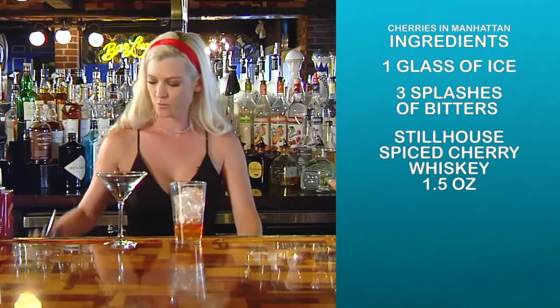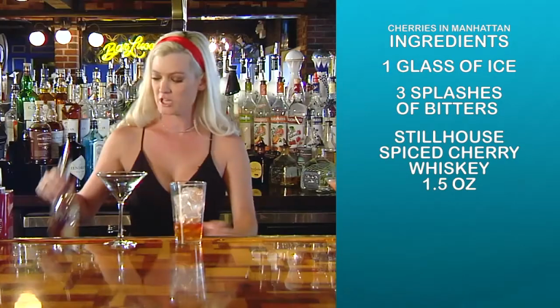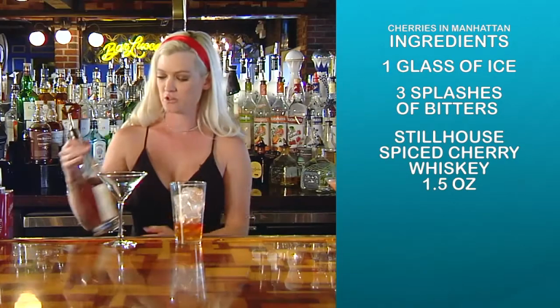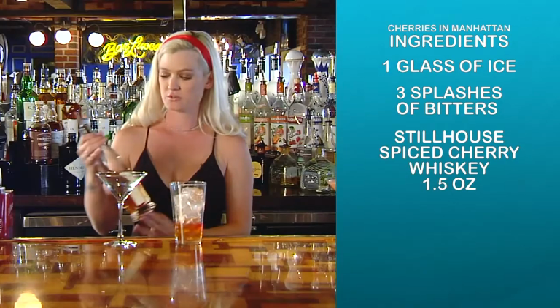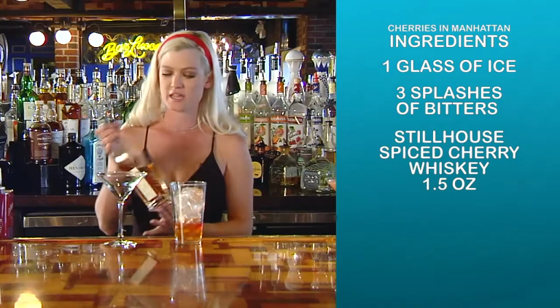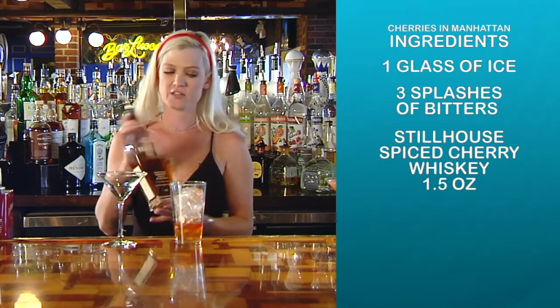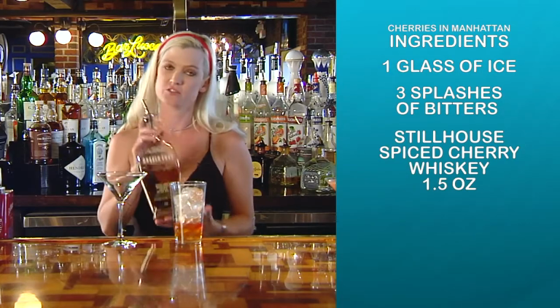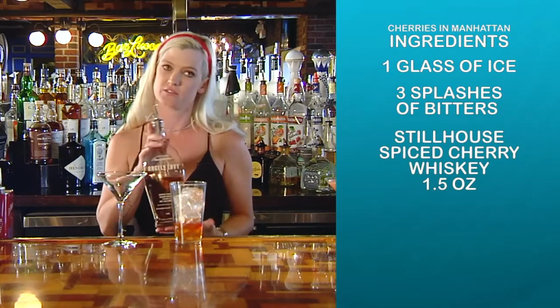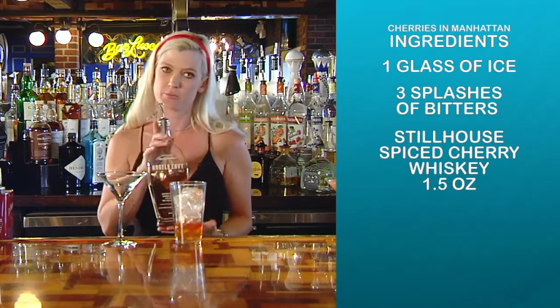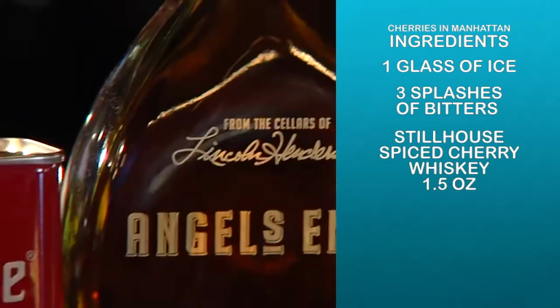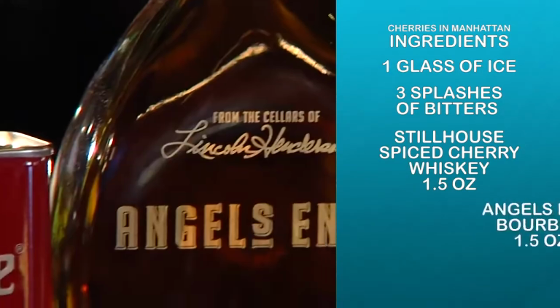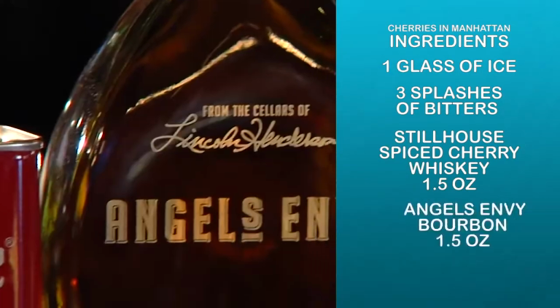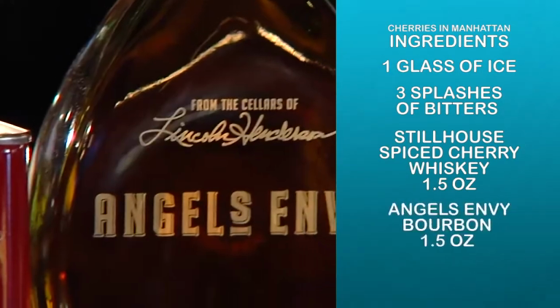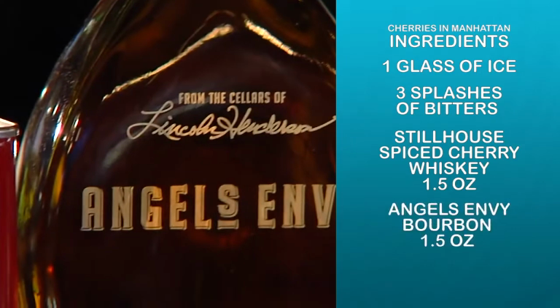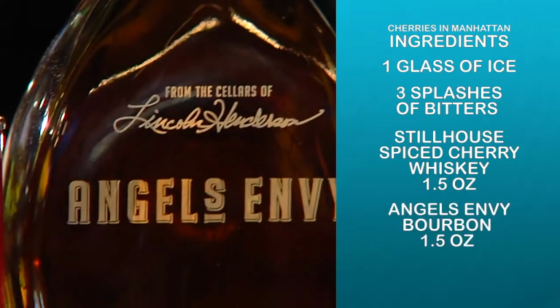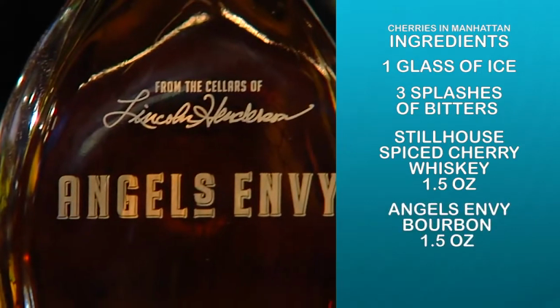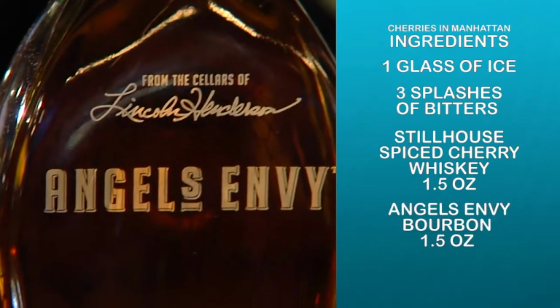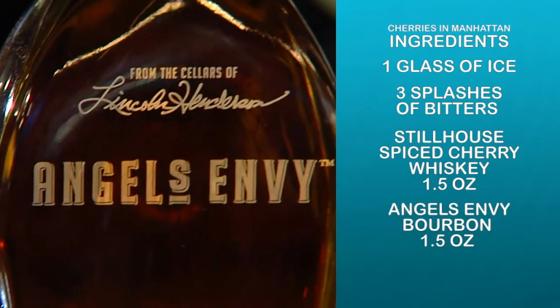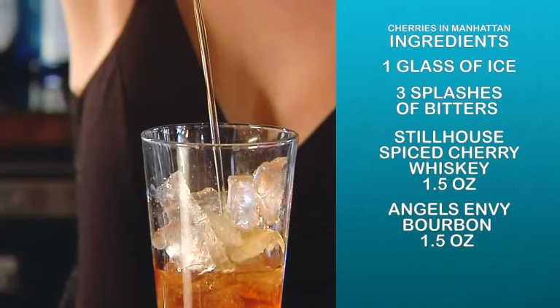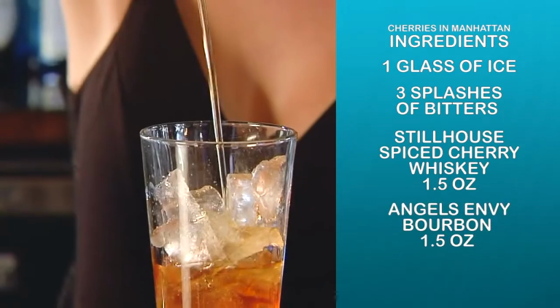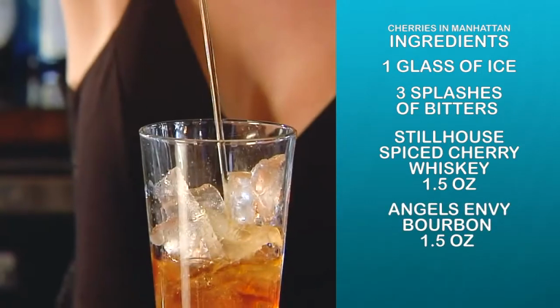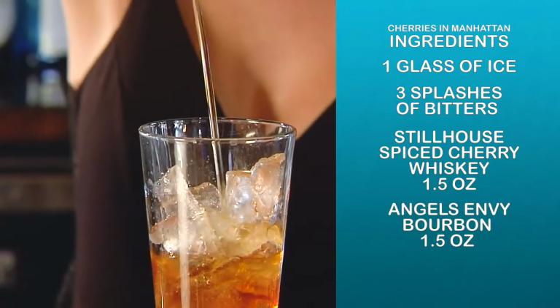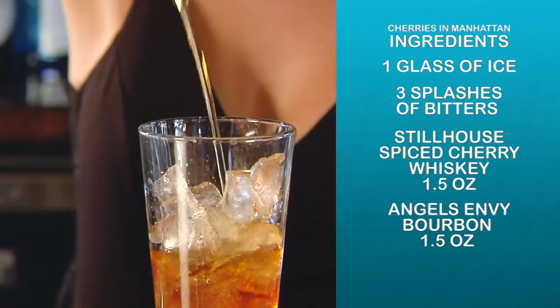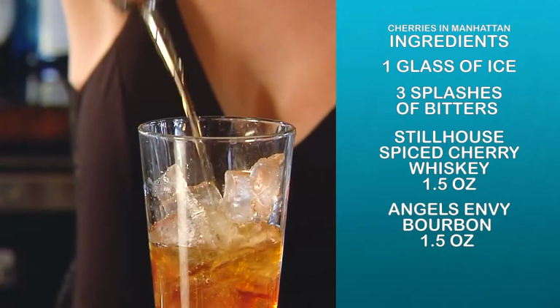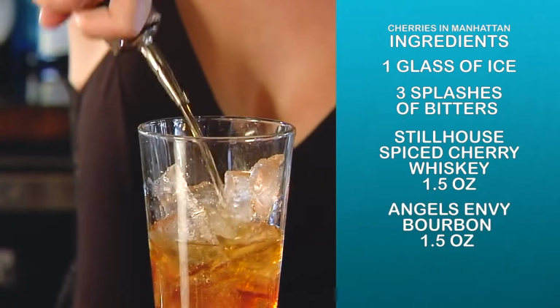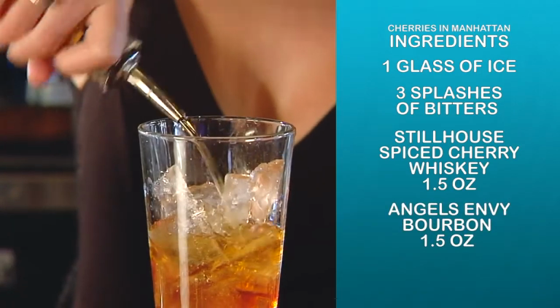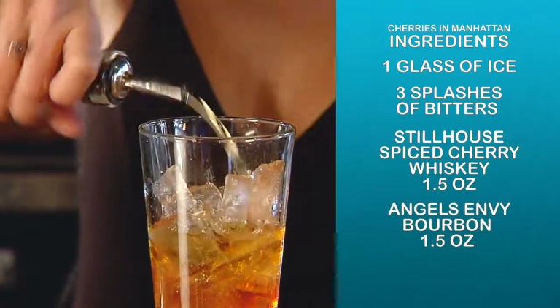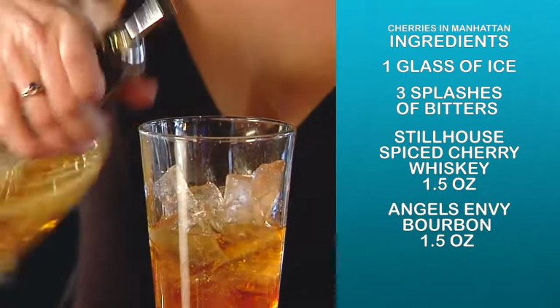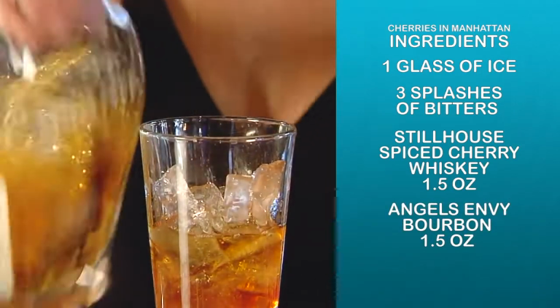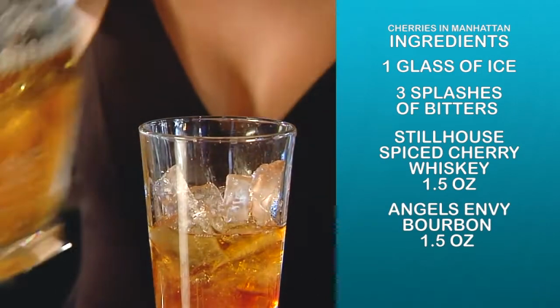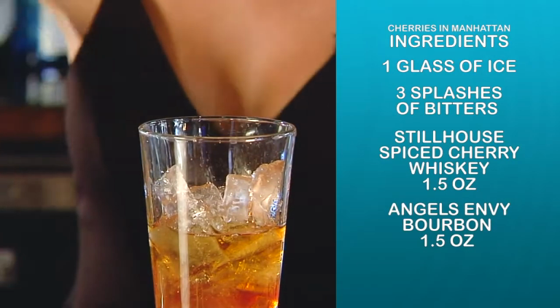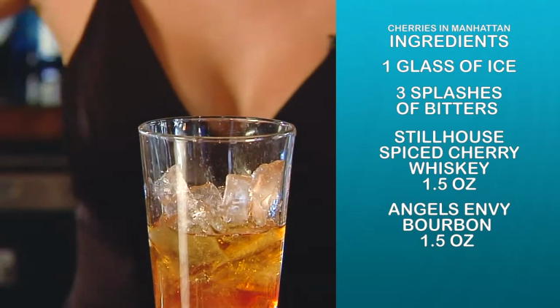Then we use Angel's Envy bourbon. It's also going to be a six count. You're doing equal parts of both of those.